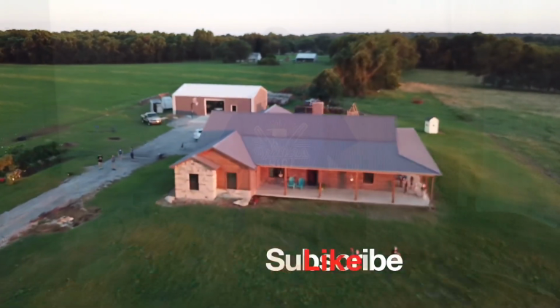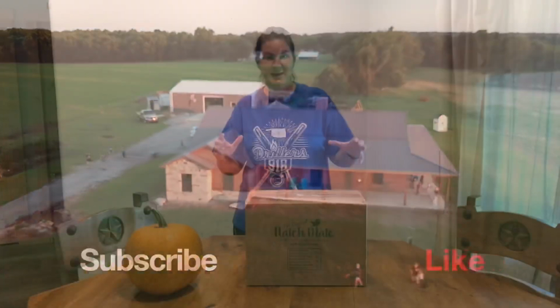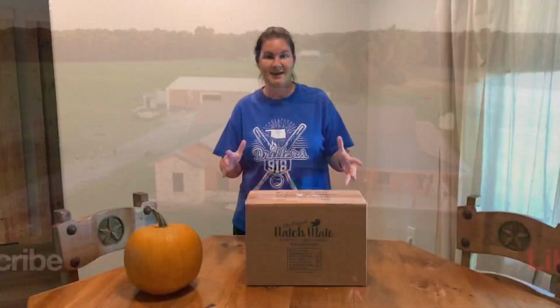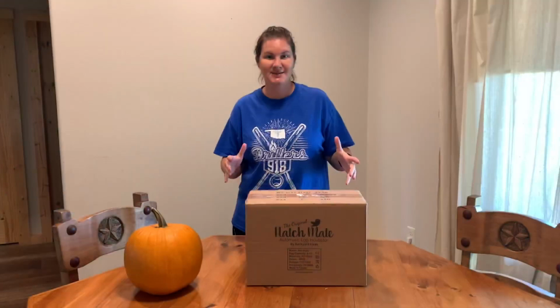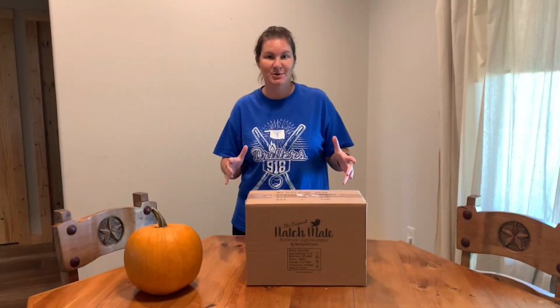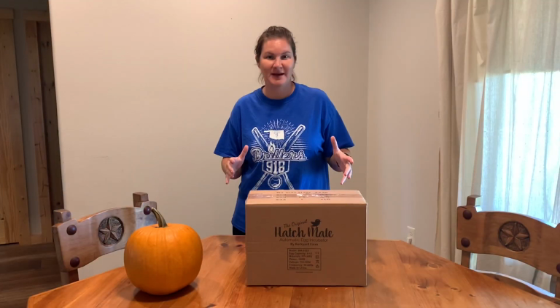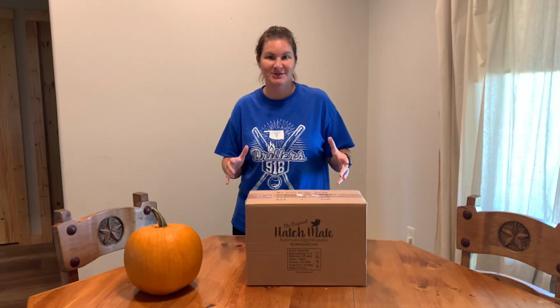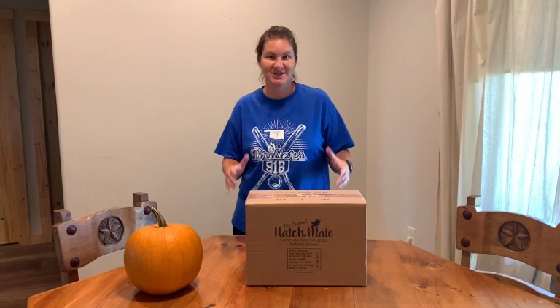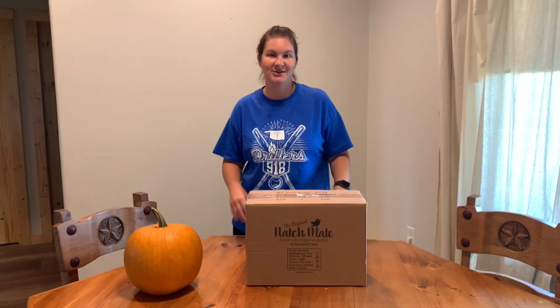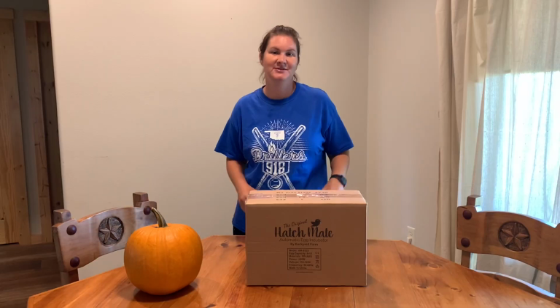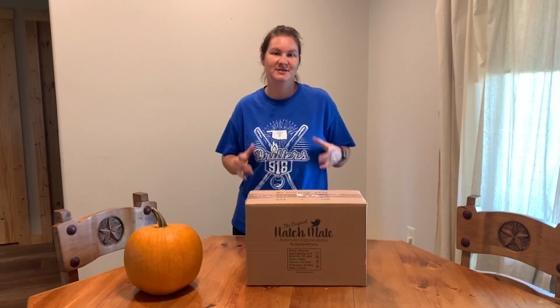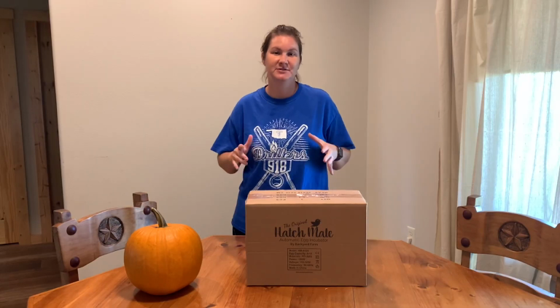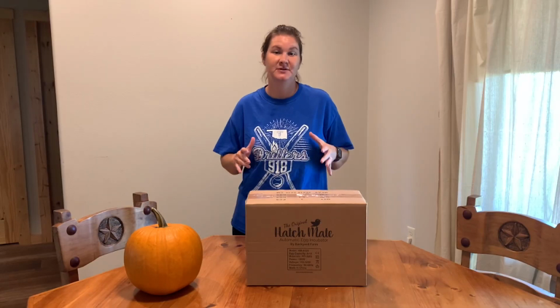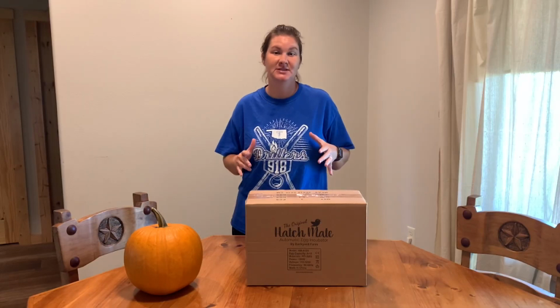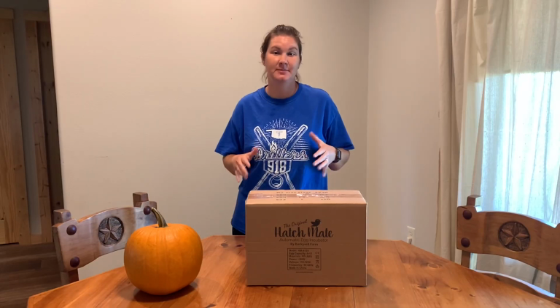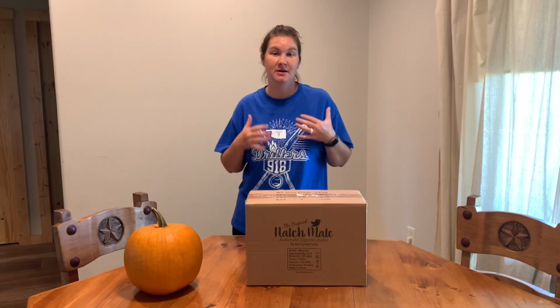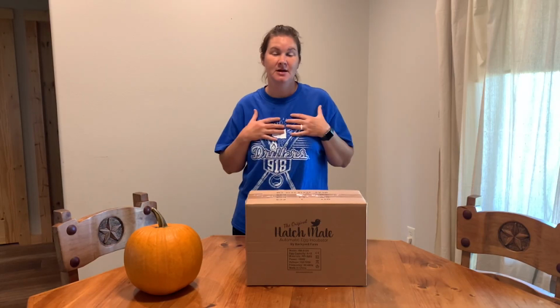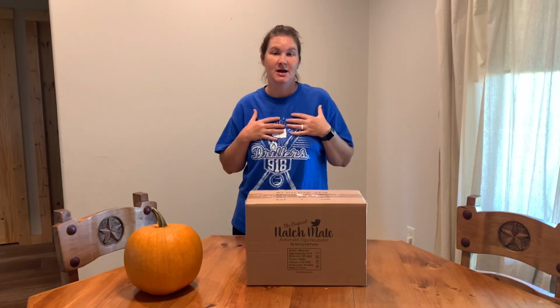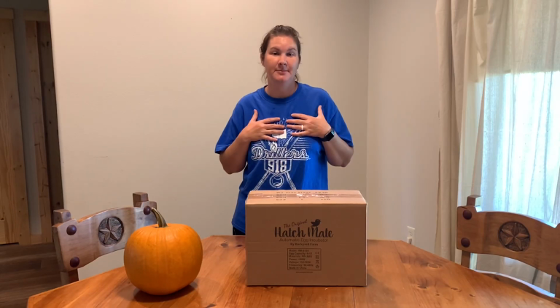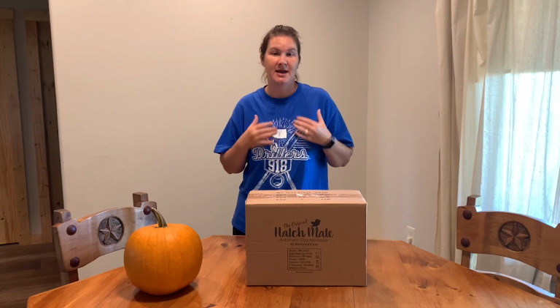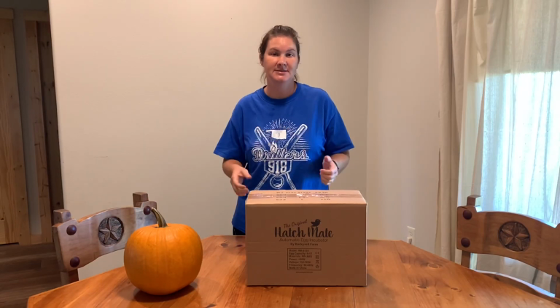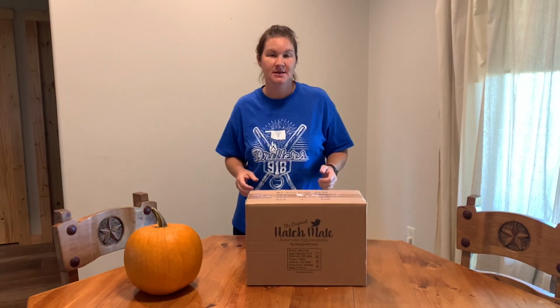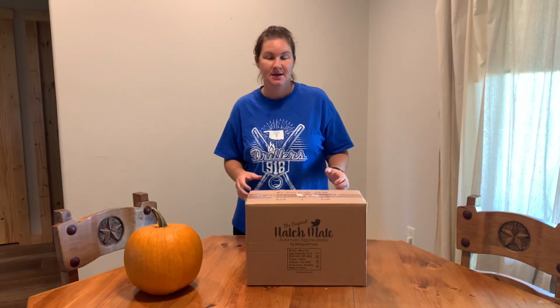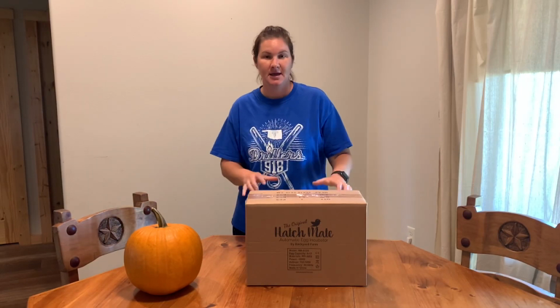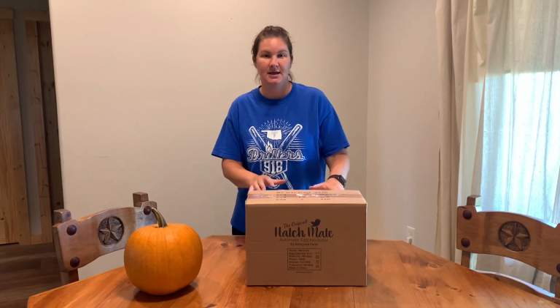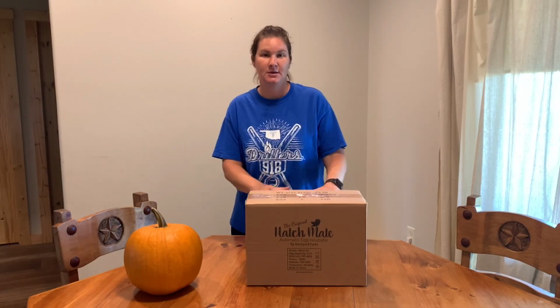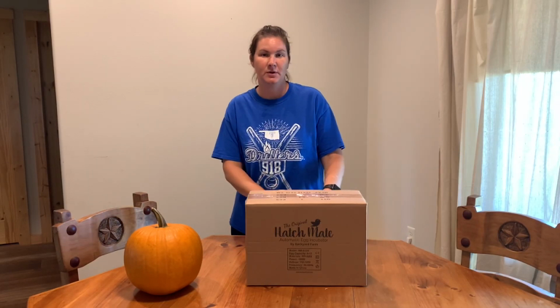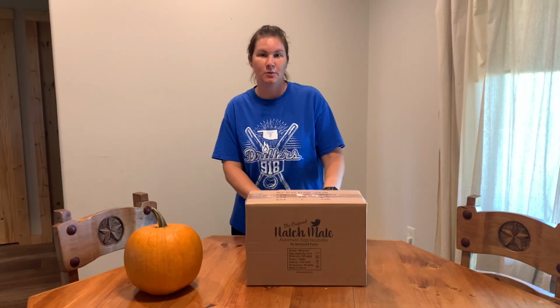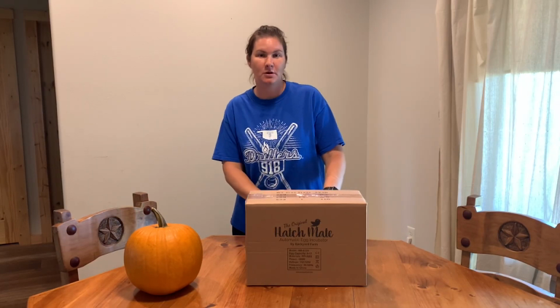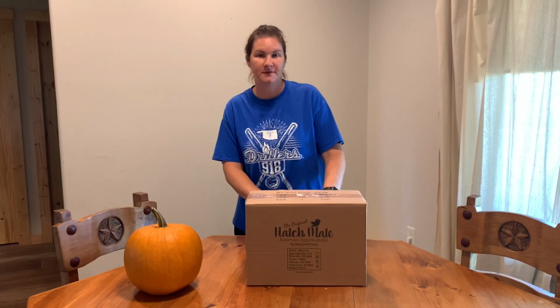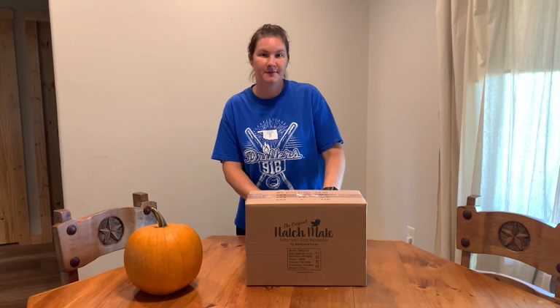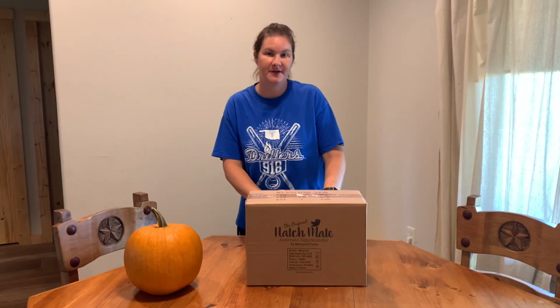Hey guys, welcome back to the channel. If this is your first time here, I'm Cassie and we're a Walker Farm Fam.